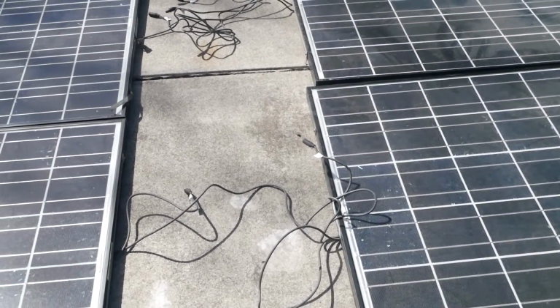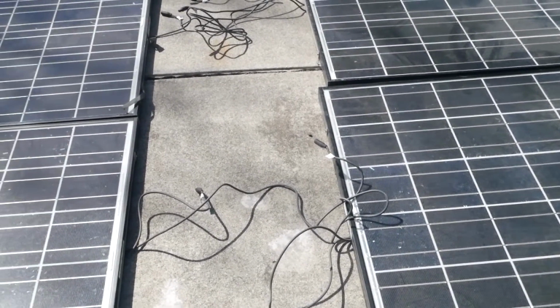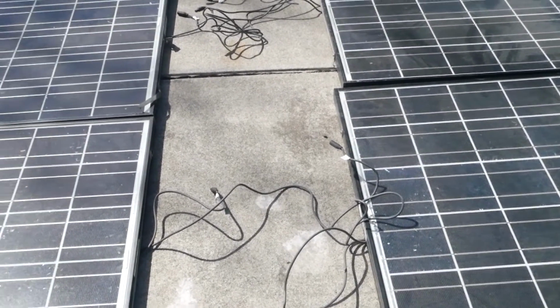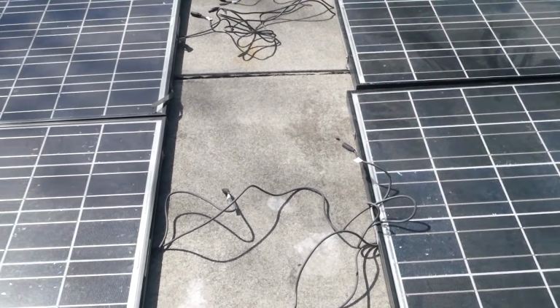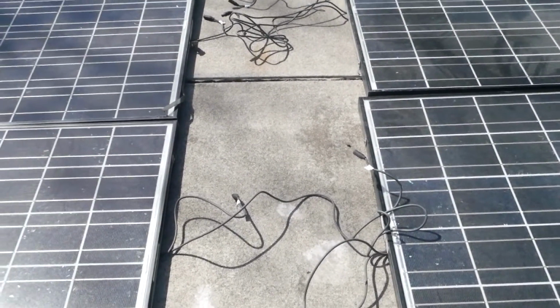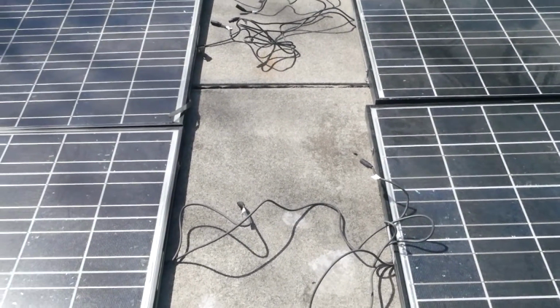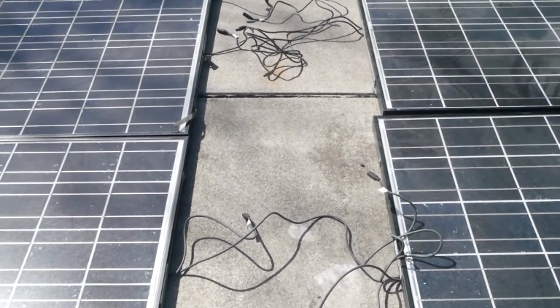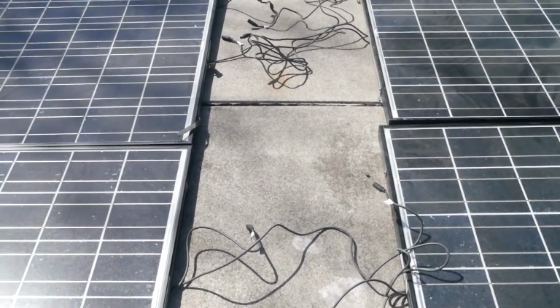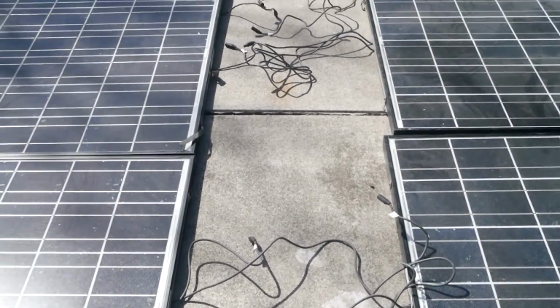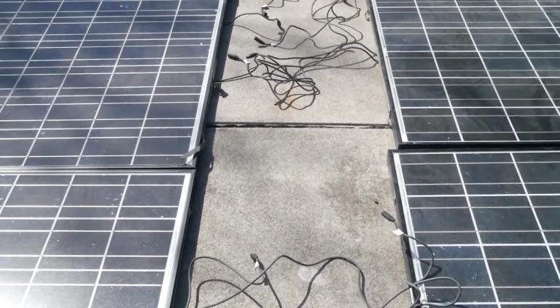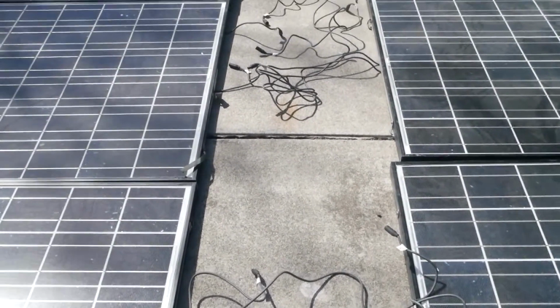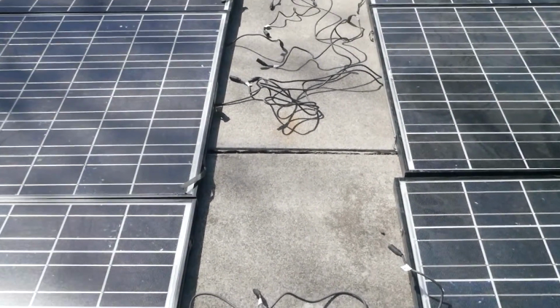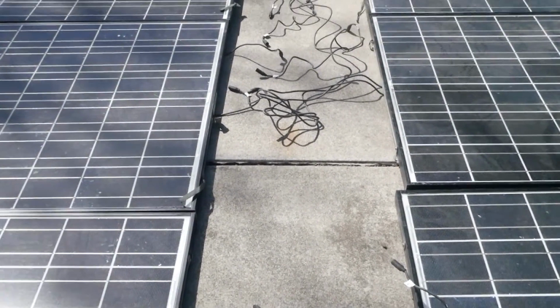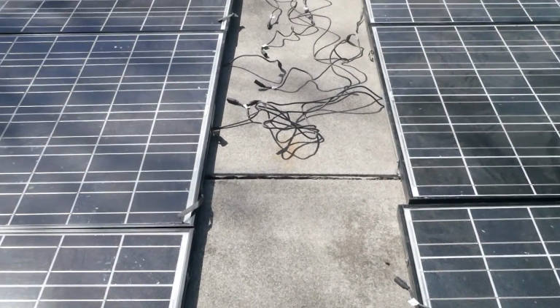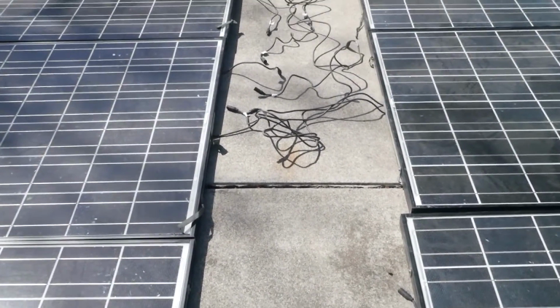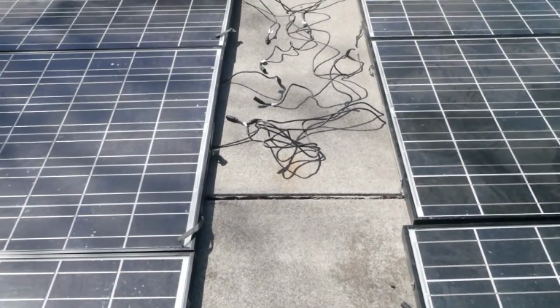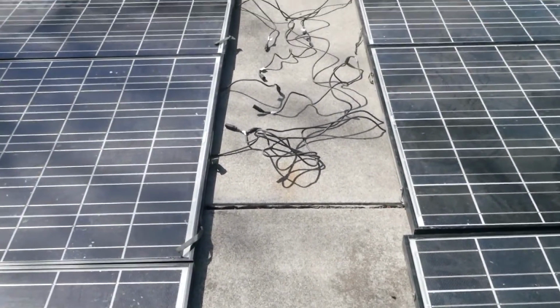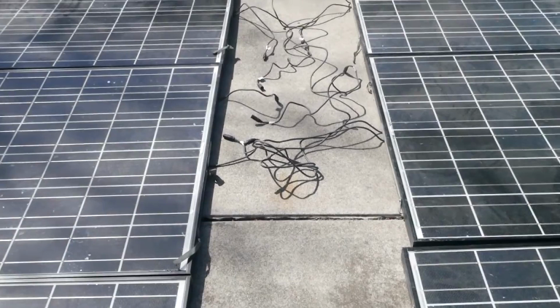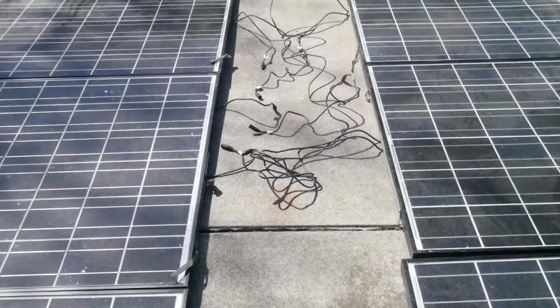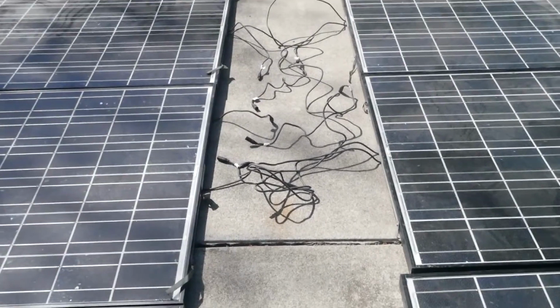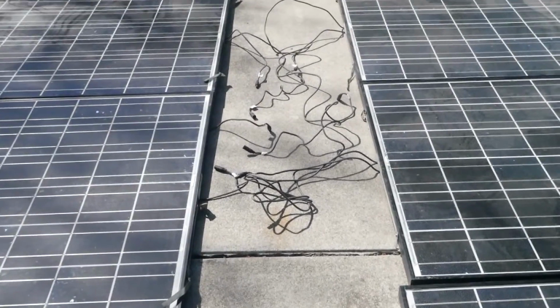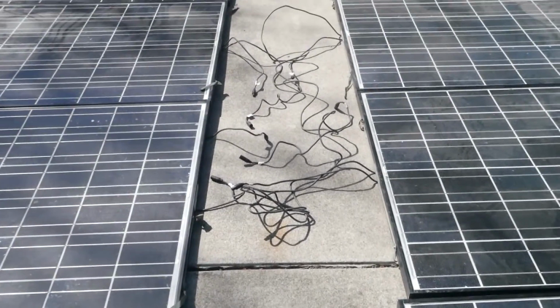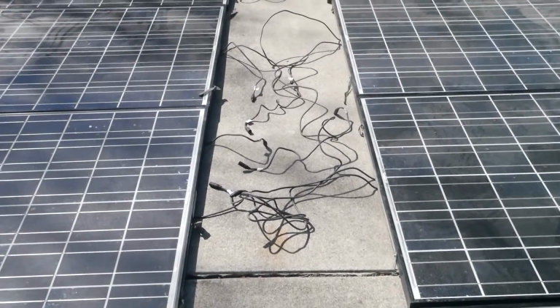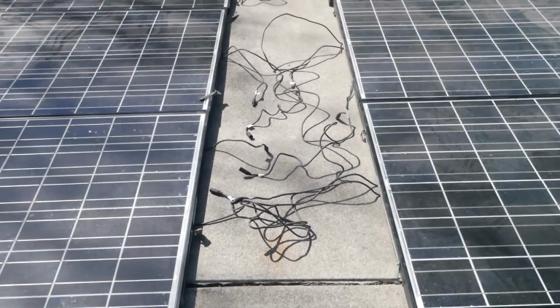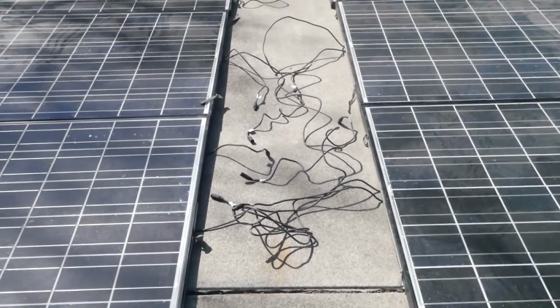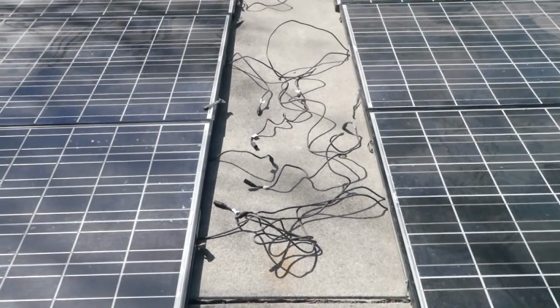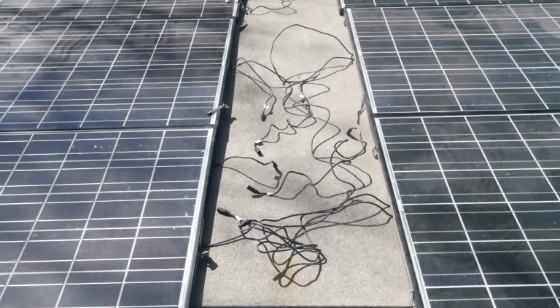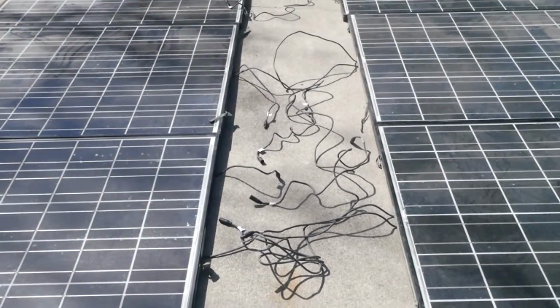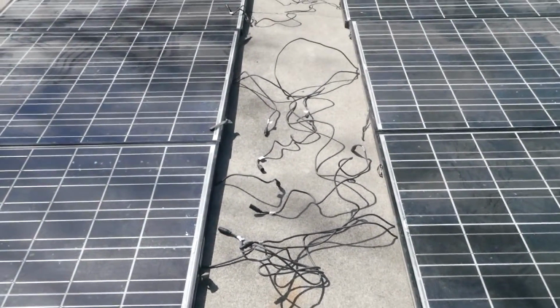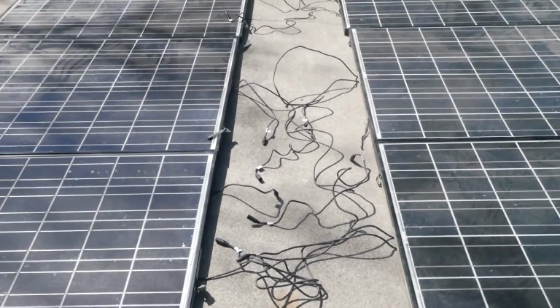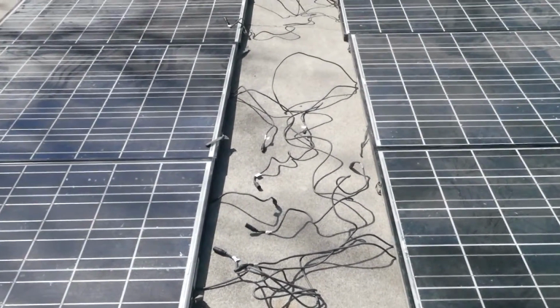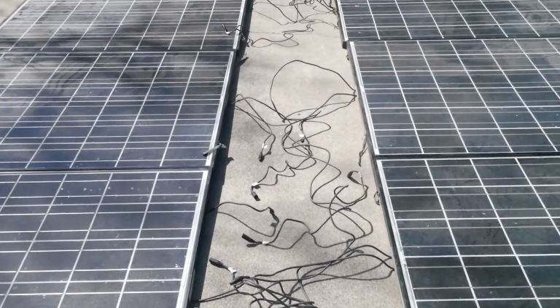When you start getting into the hundreds range of DC voltage it can be just as deadly as AC, so be careful.